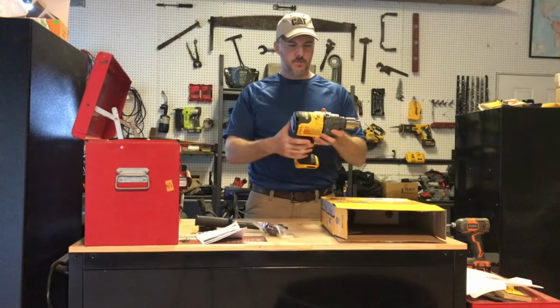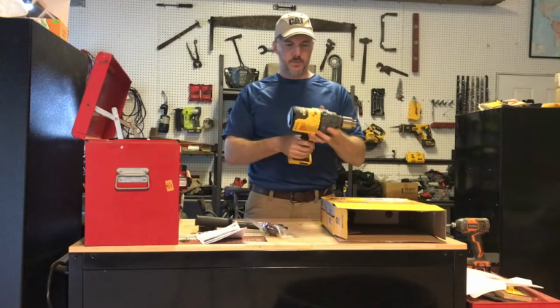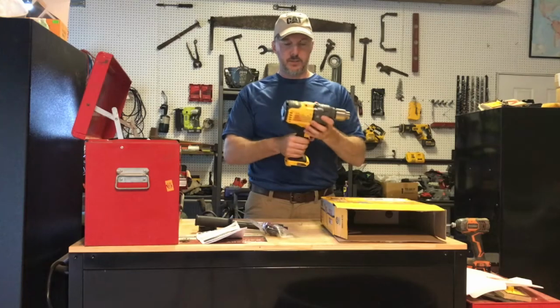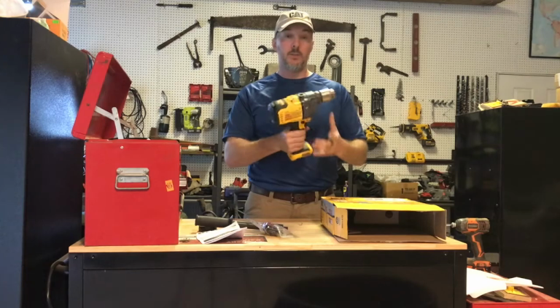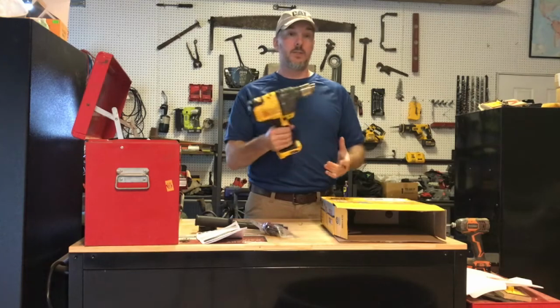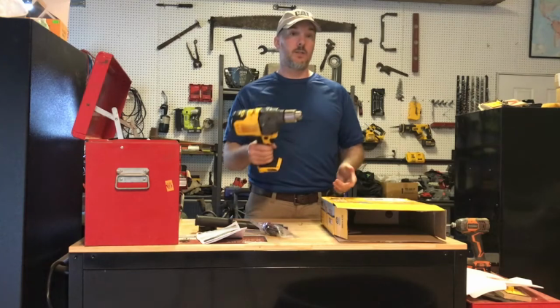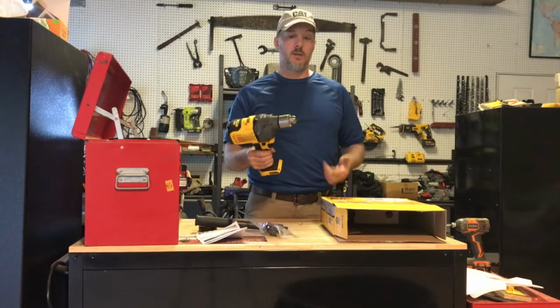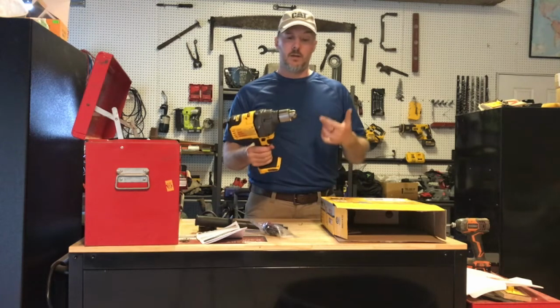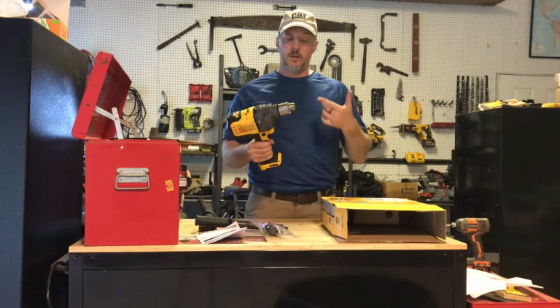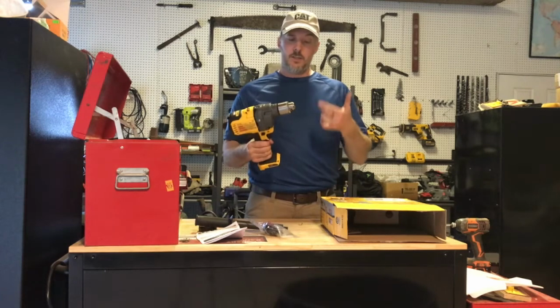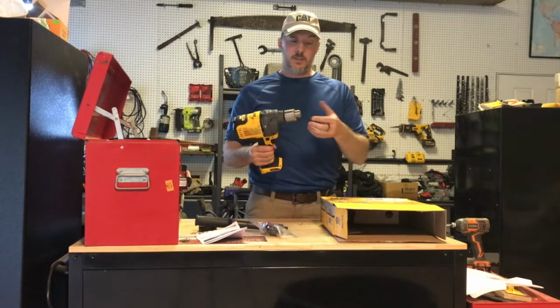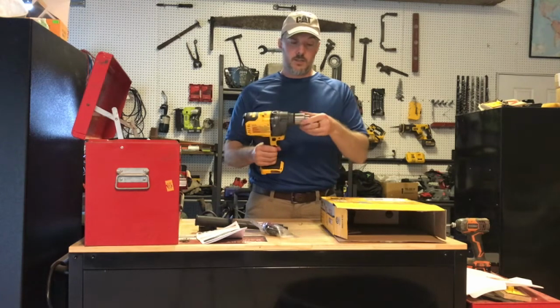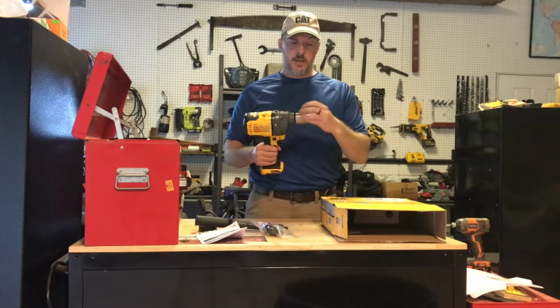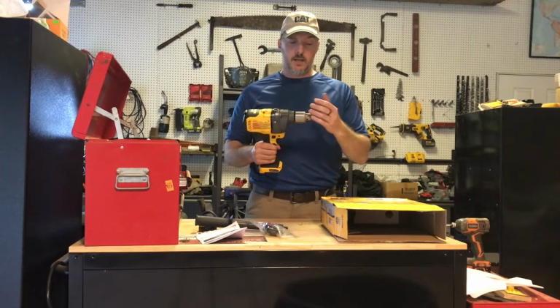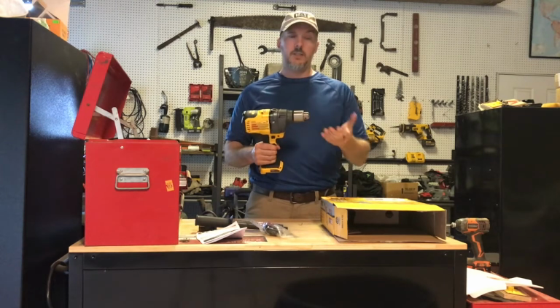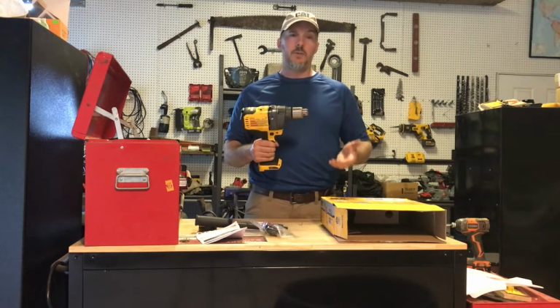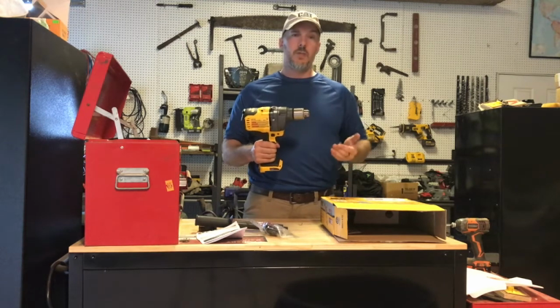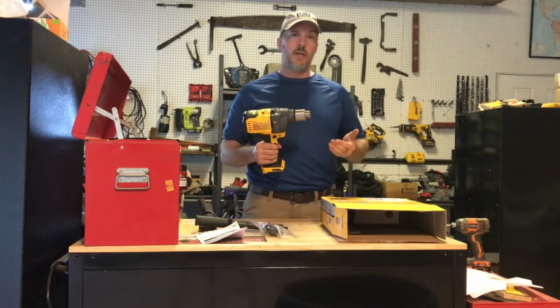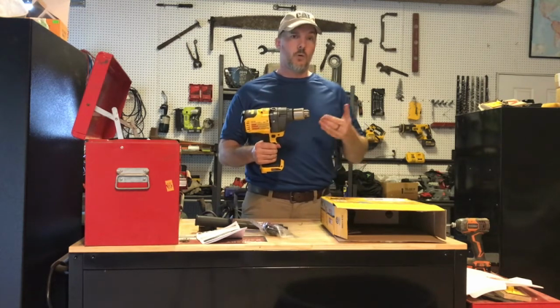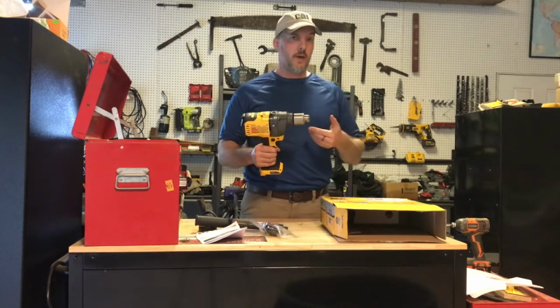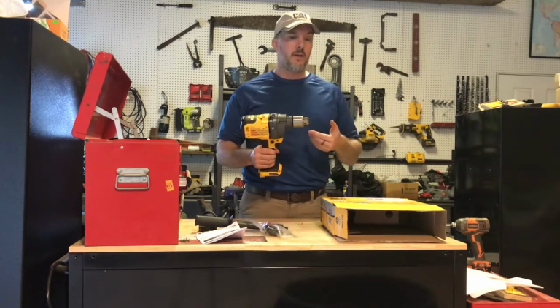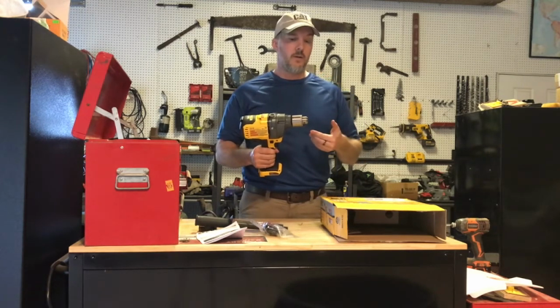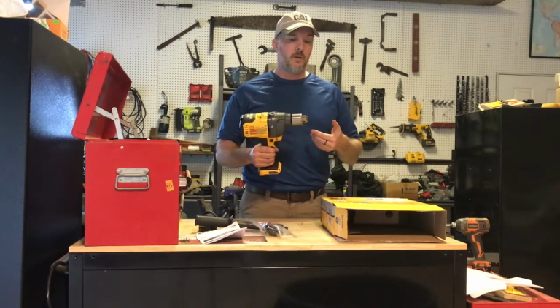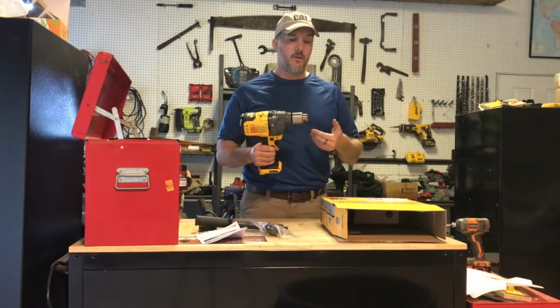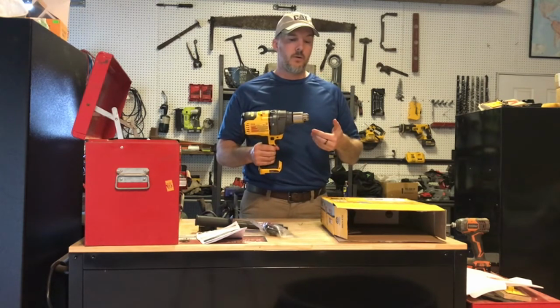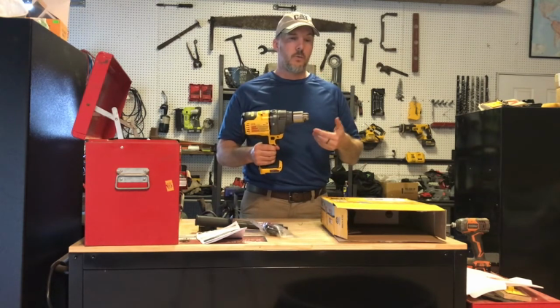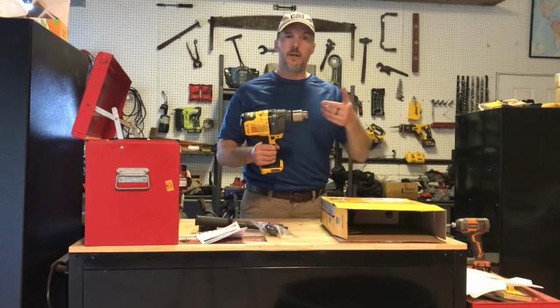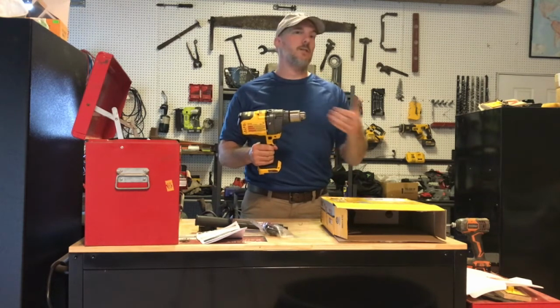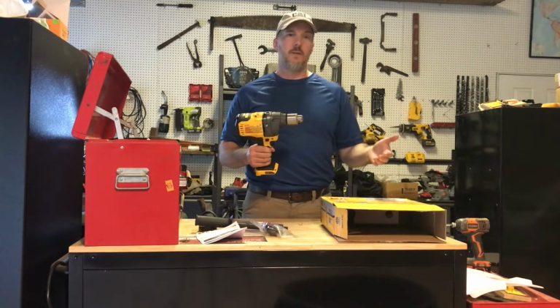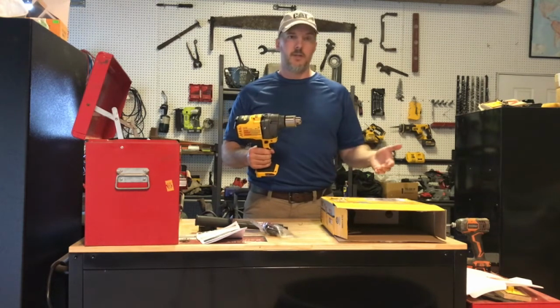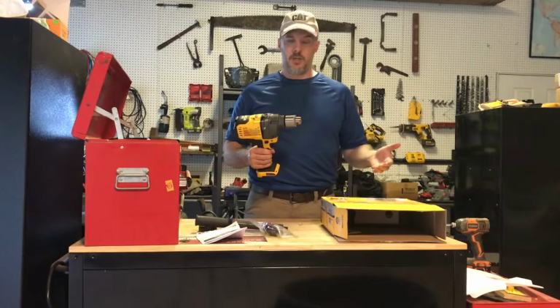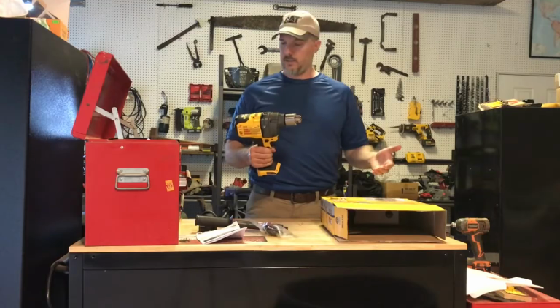I'll tell you what this is. This is a 1958 Corvette with an LS7 engine in it.